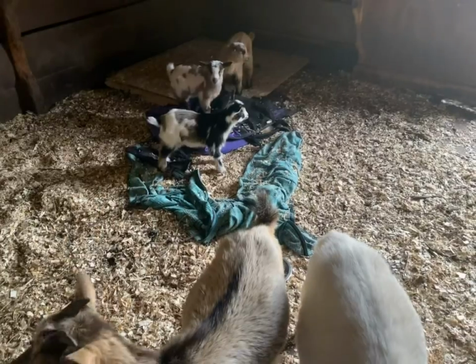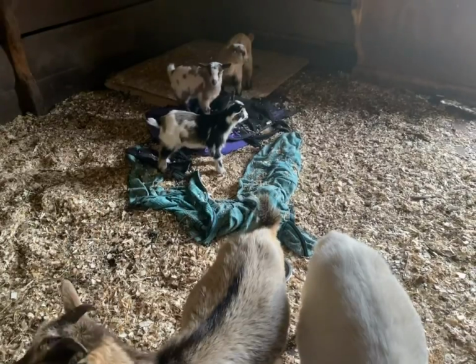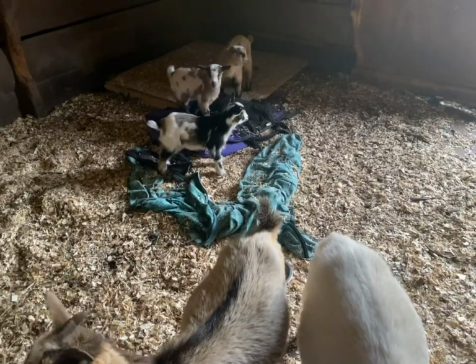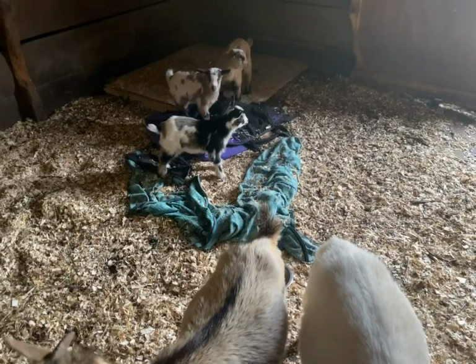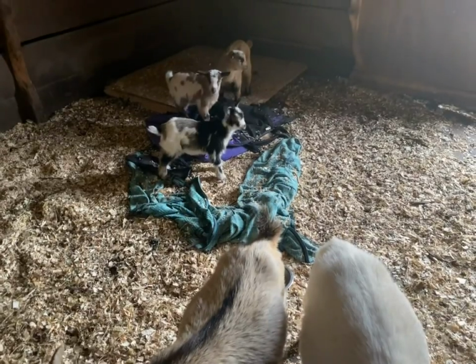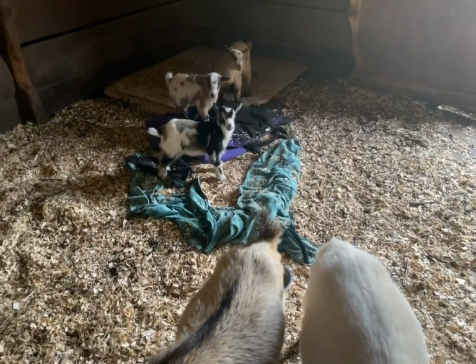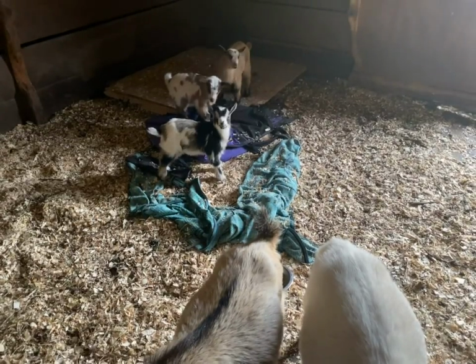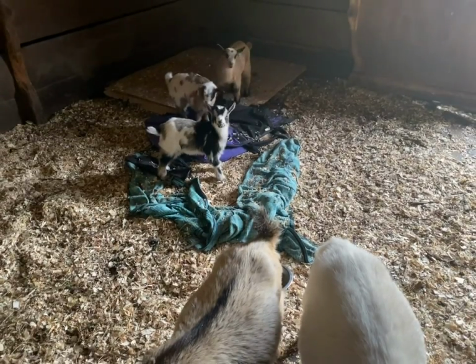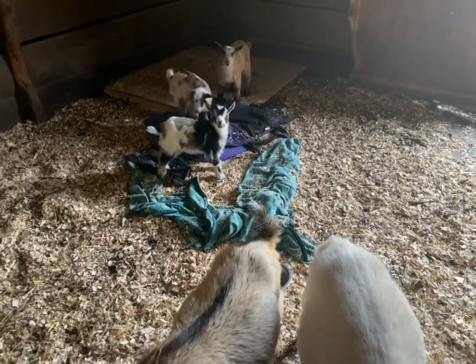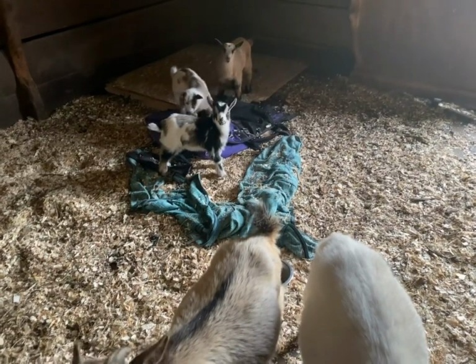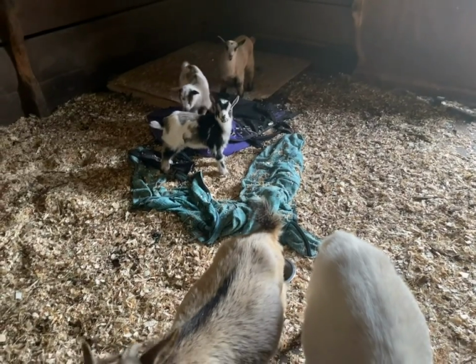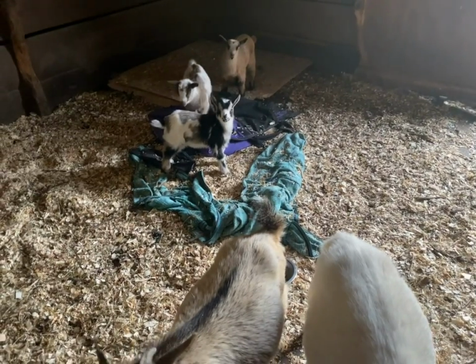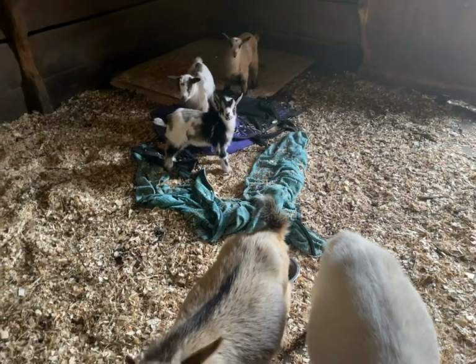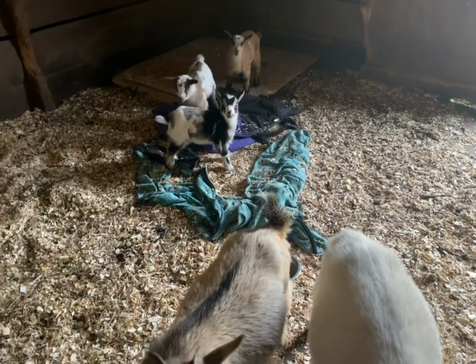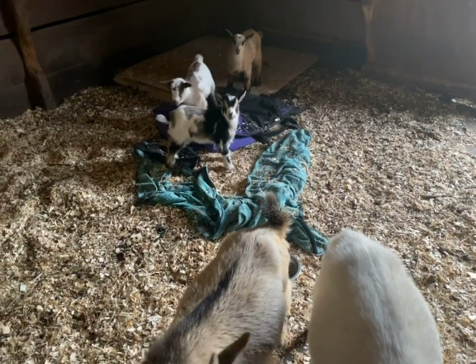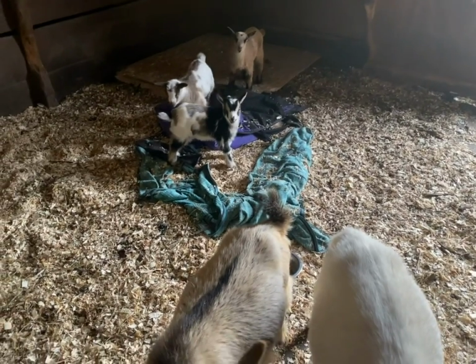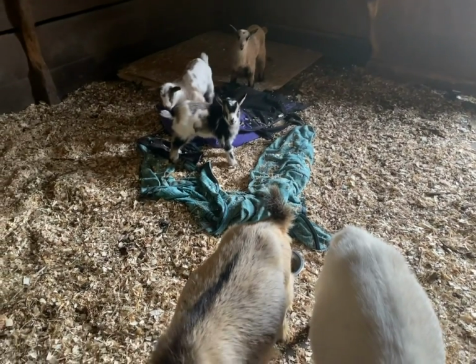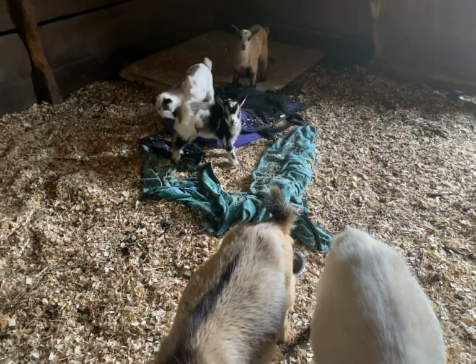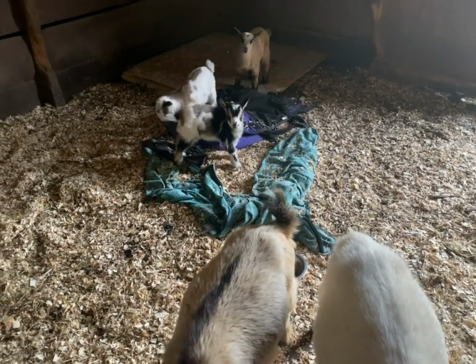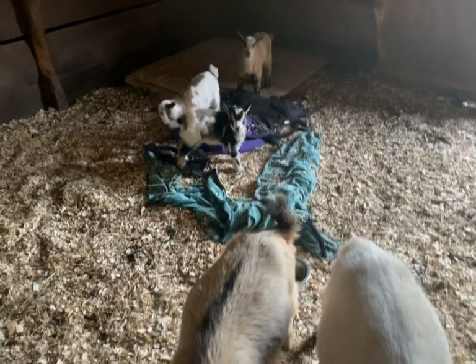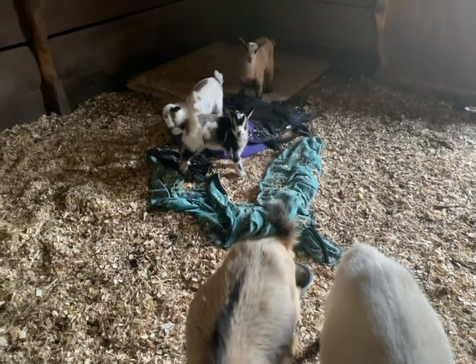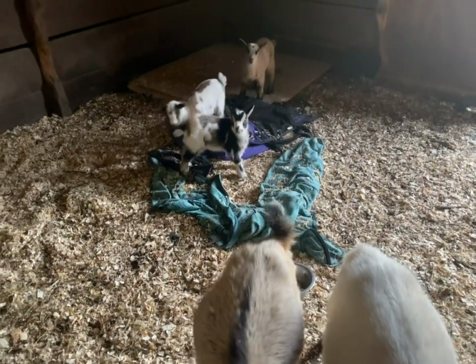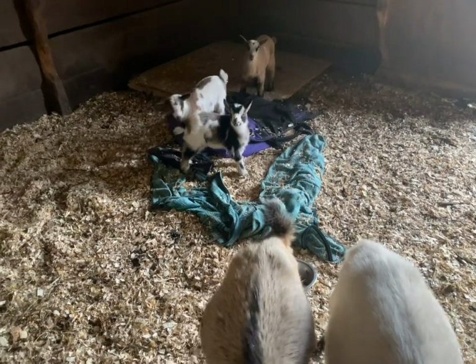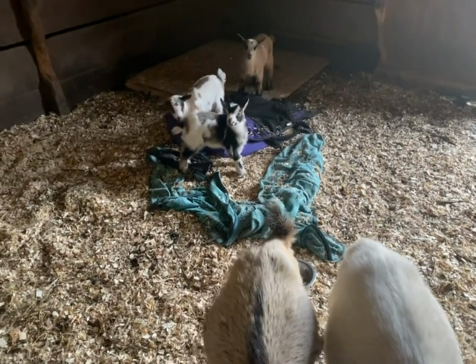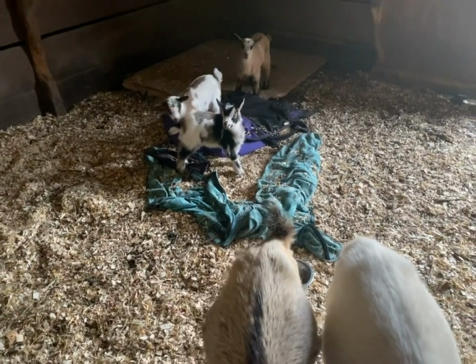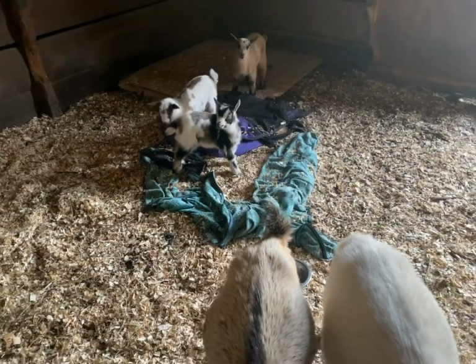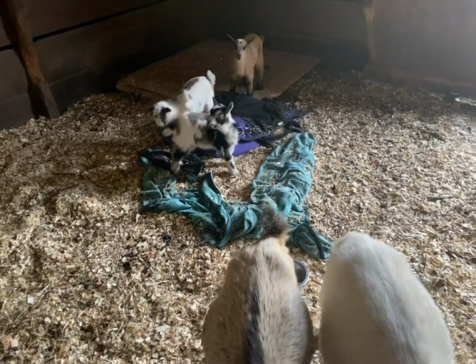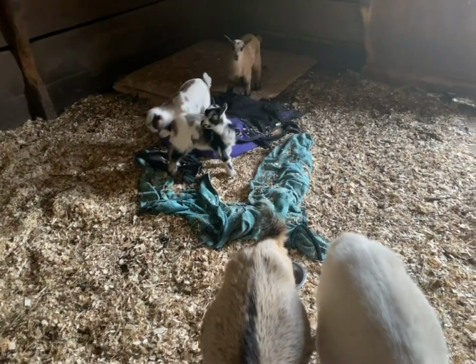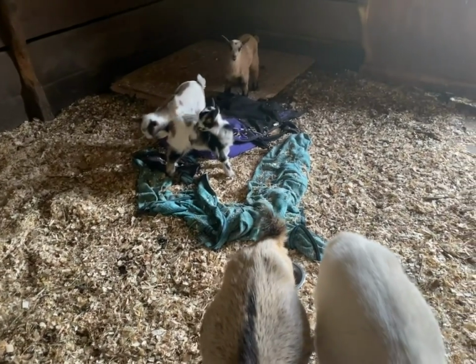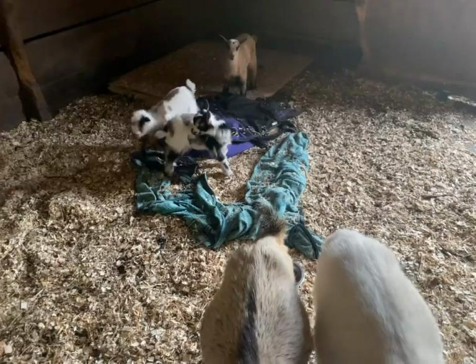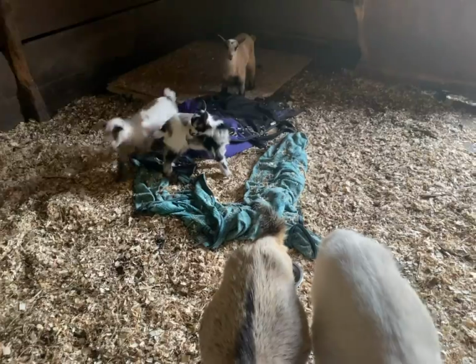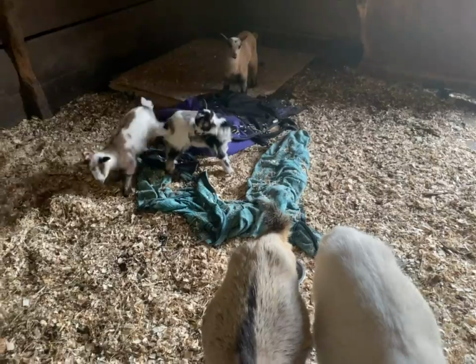Hello goats. I see you have destroyed Pixie's bed again.